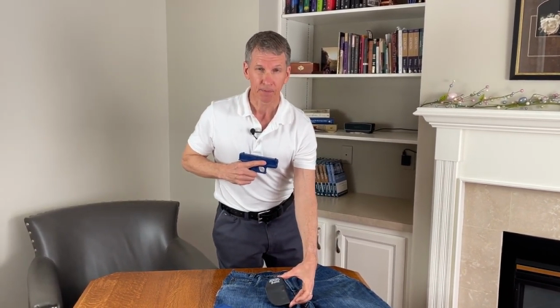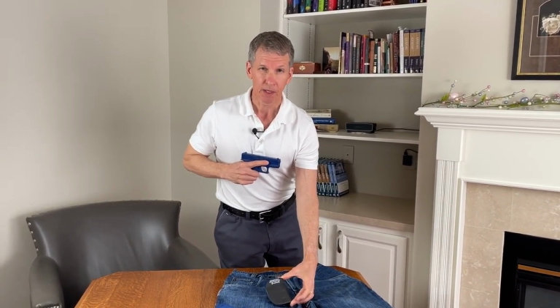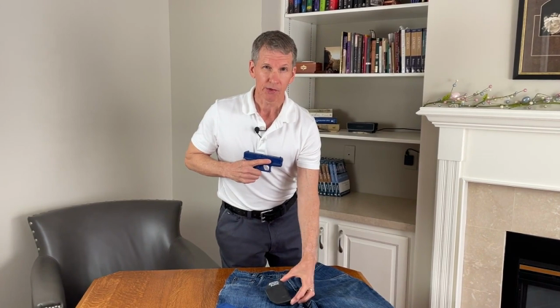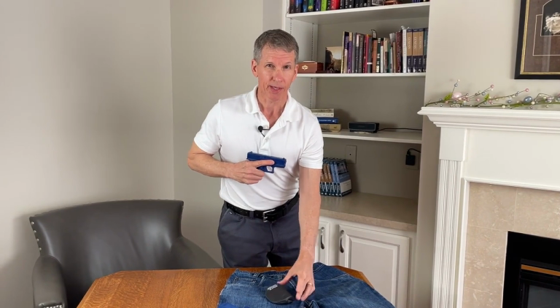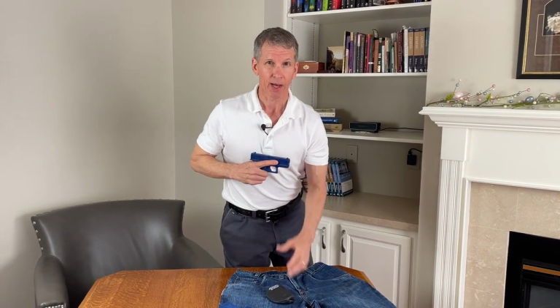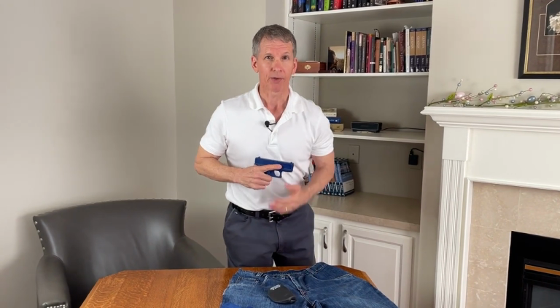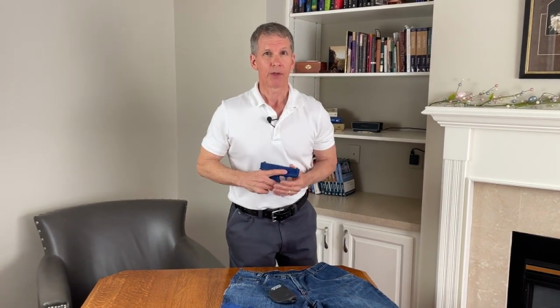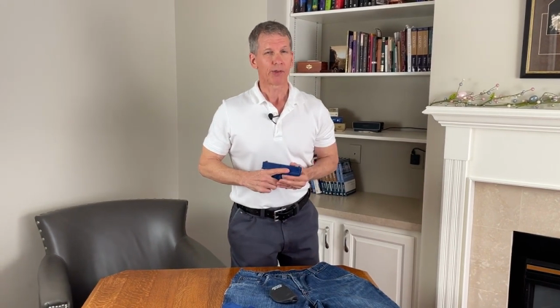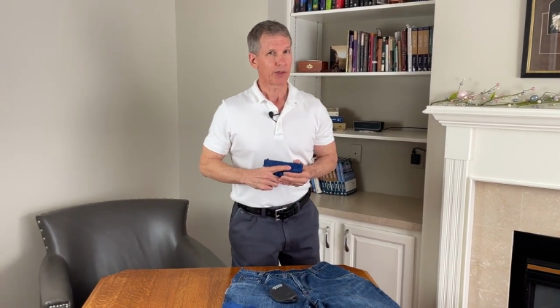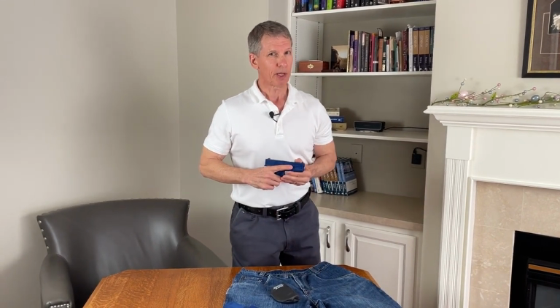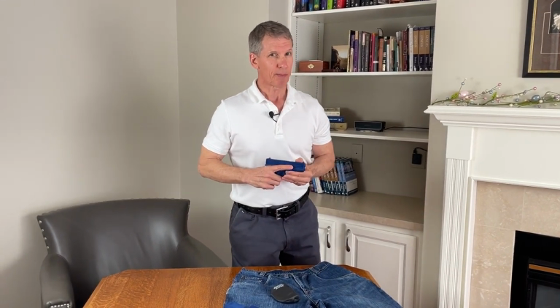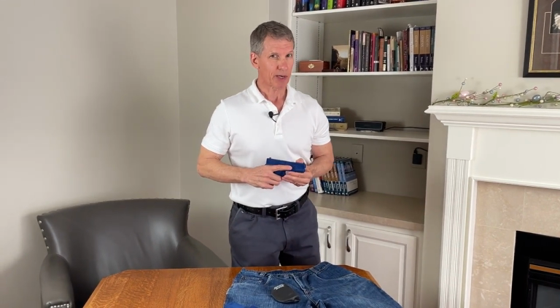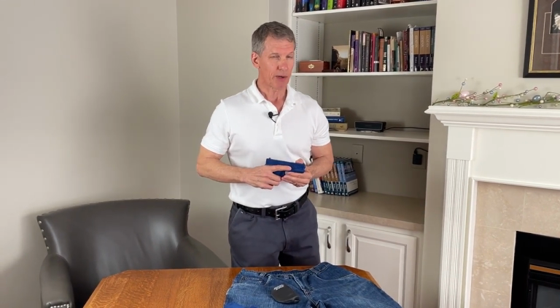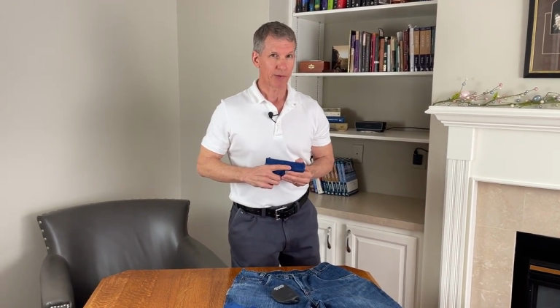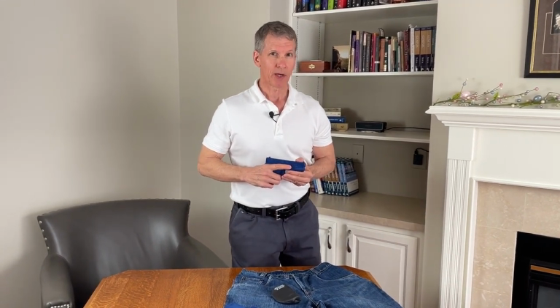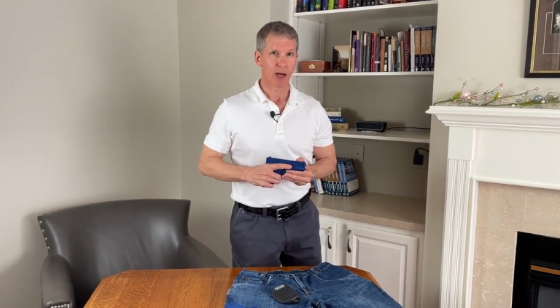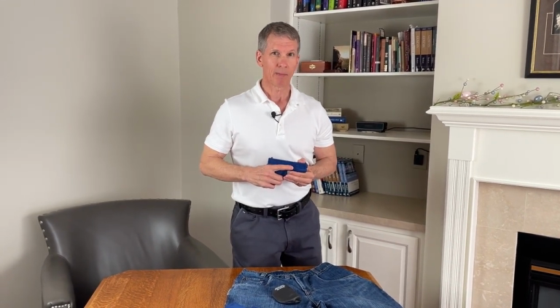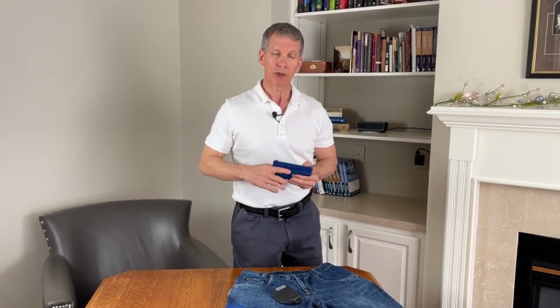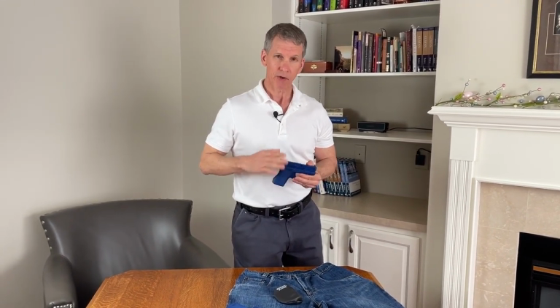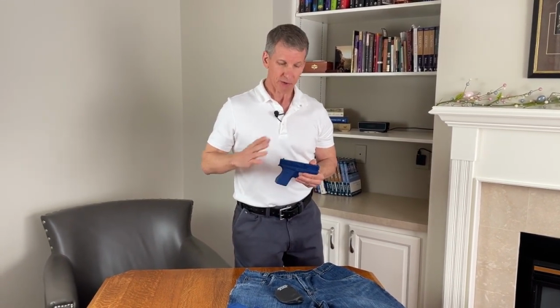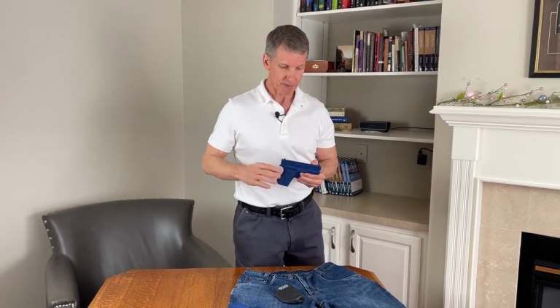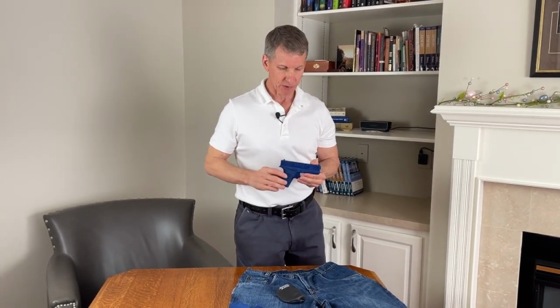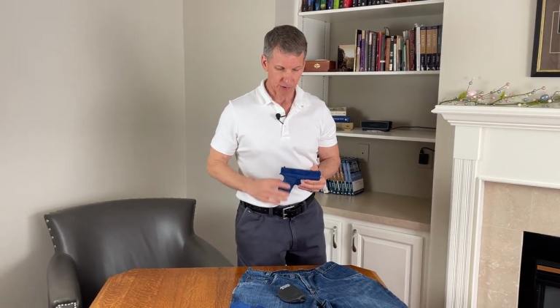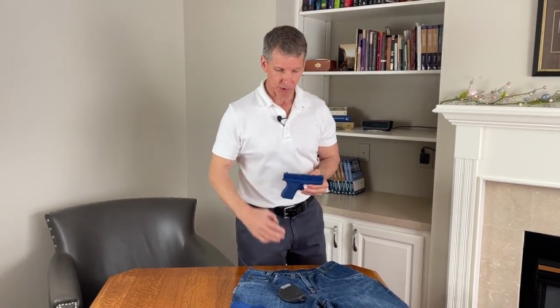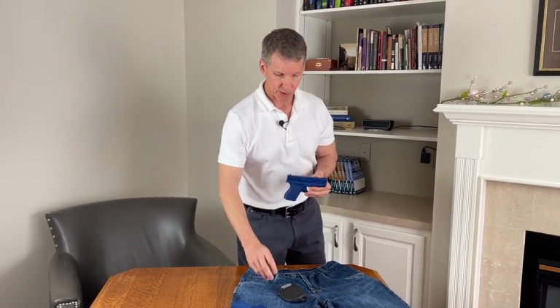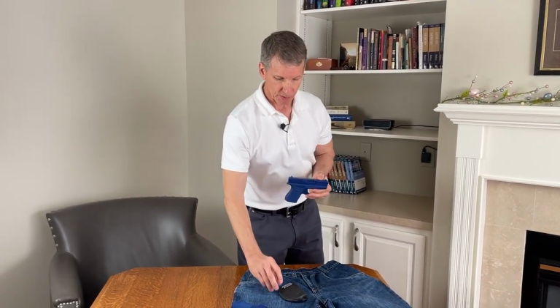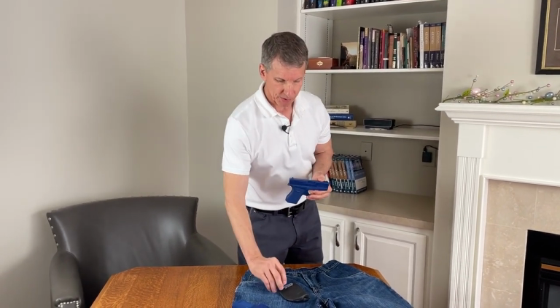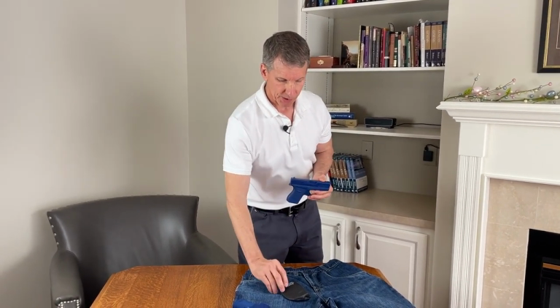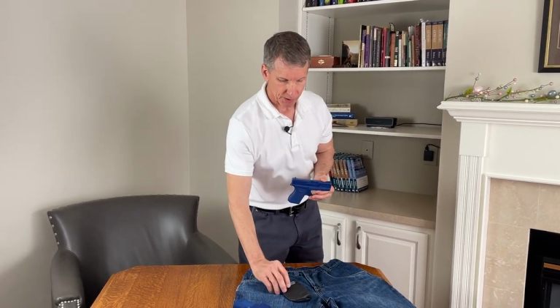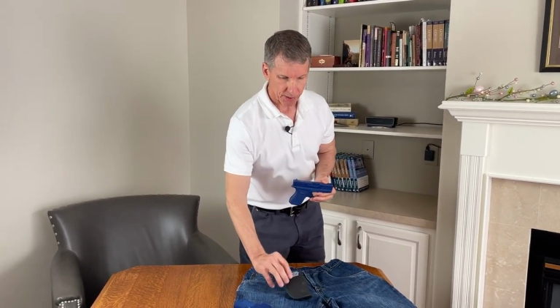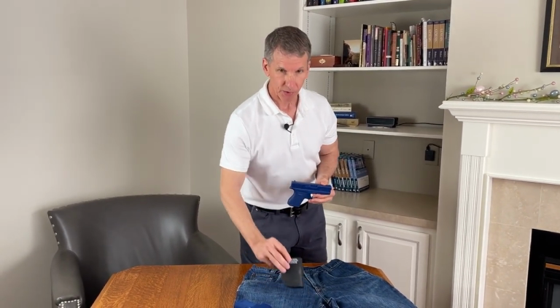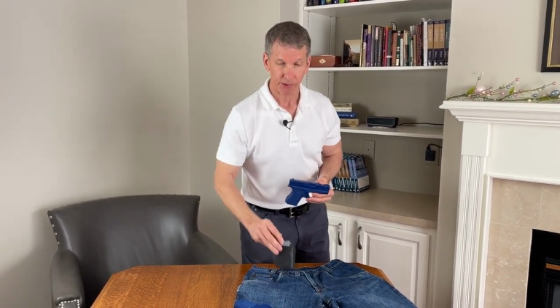Check out CCWBreakaways.com and all the other features associated with the skin-tight holster.